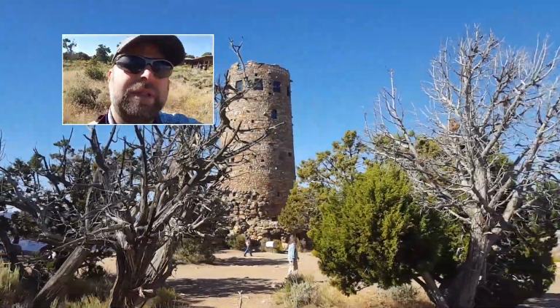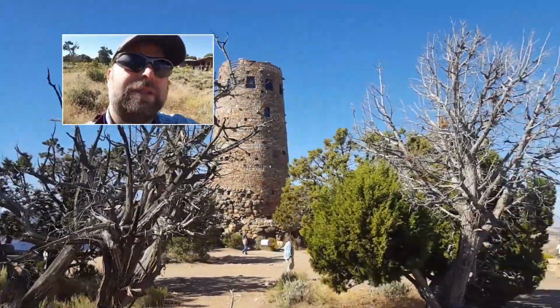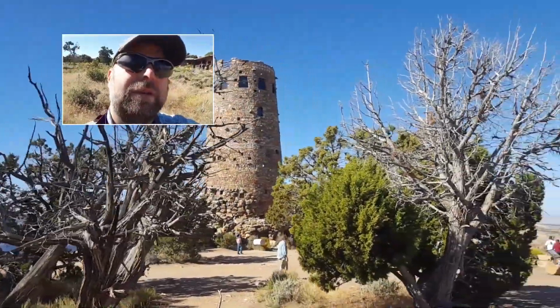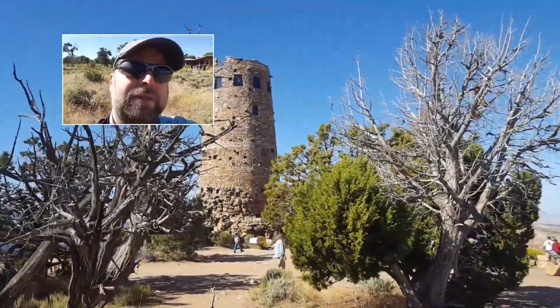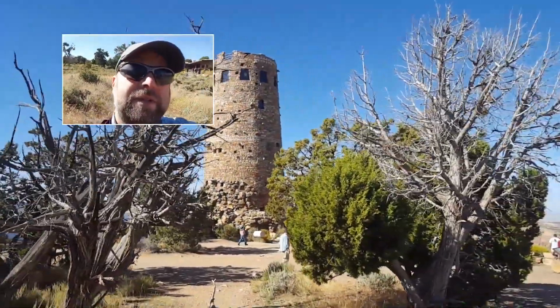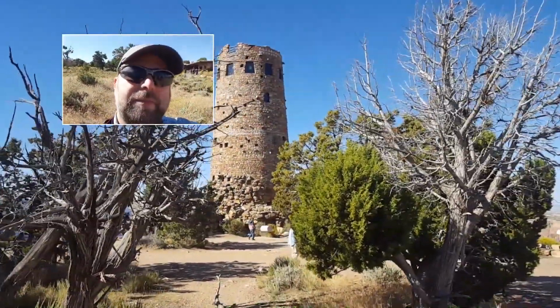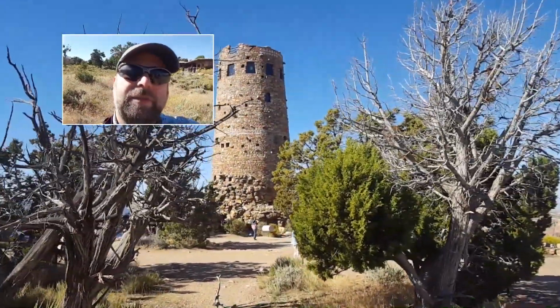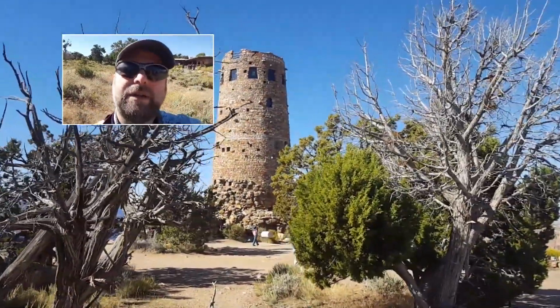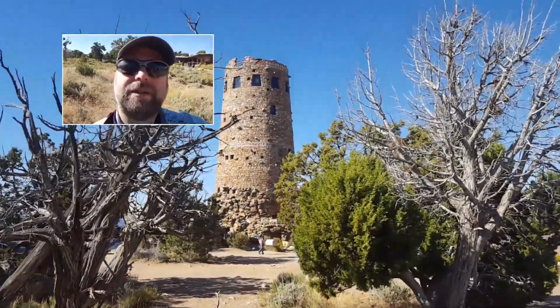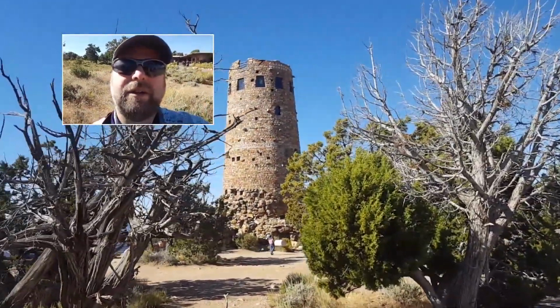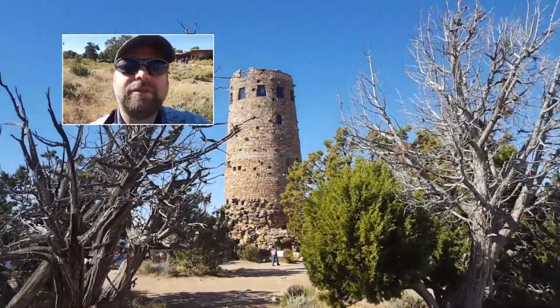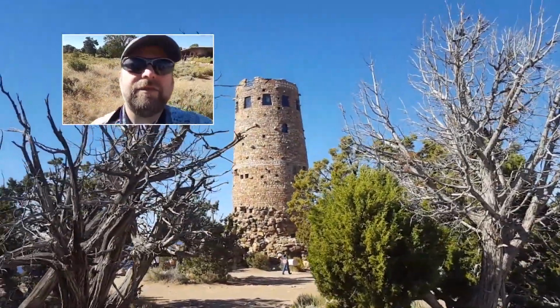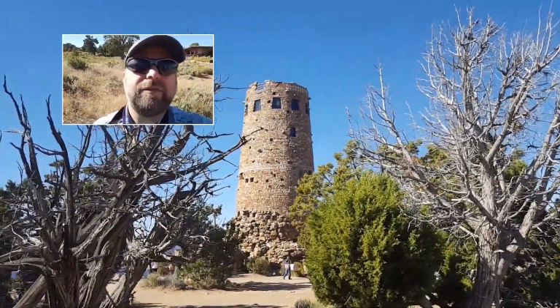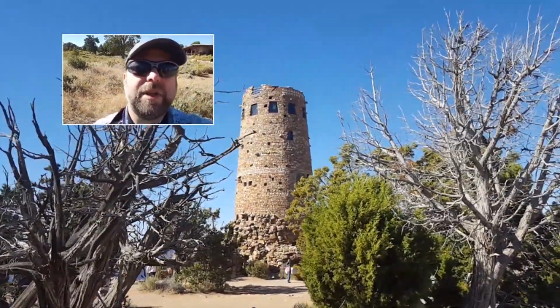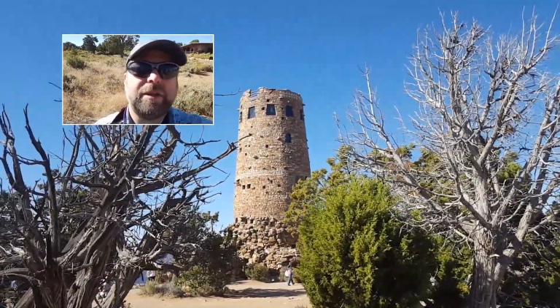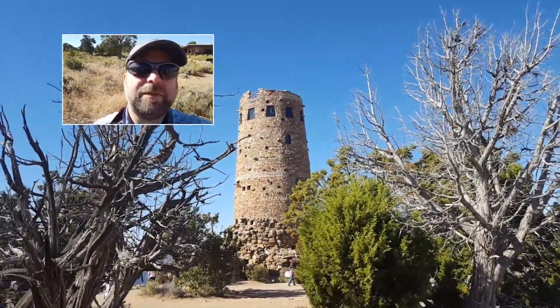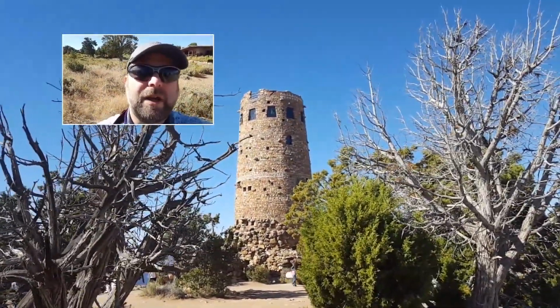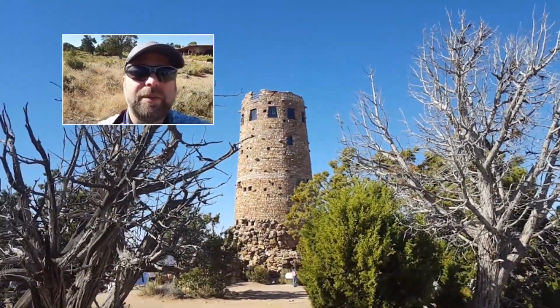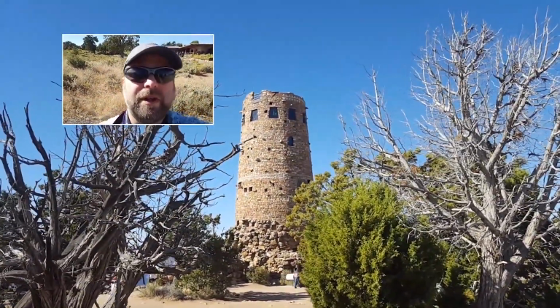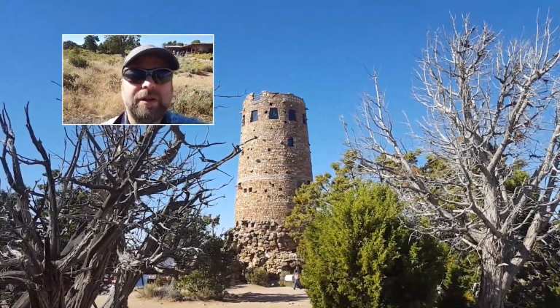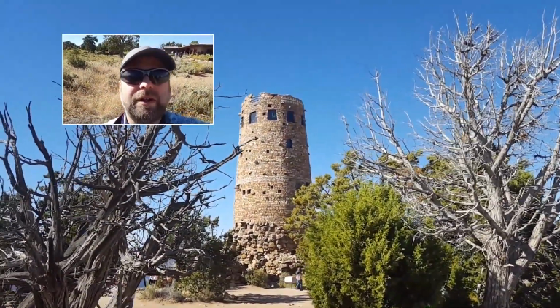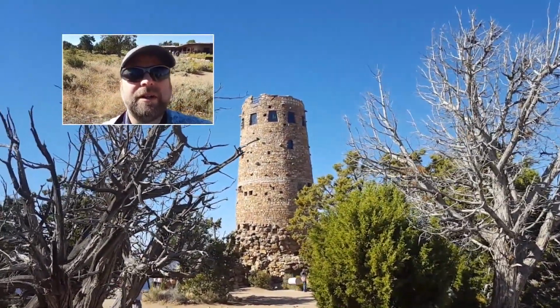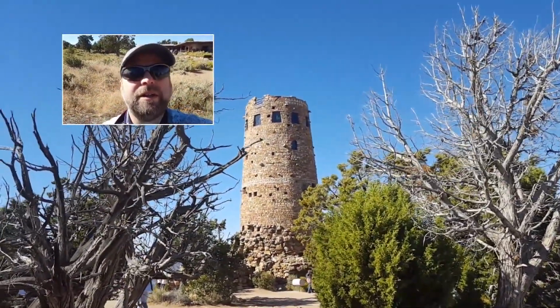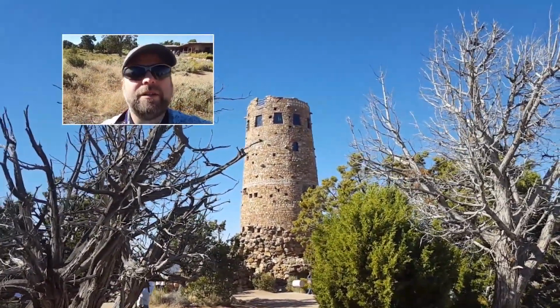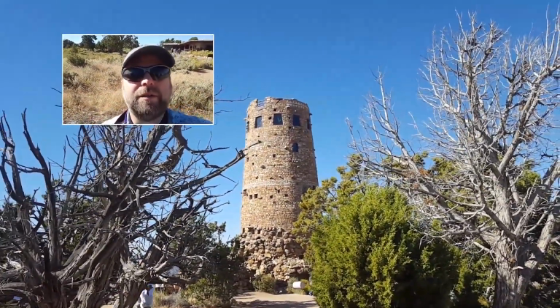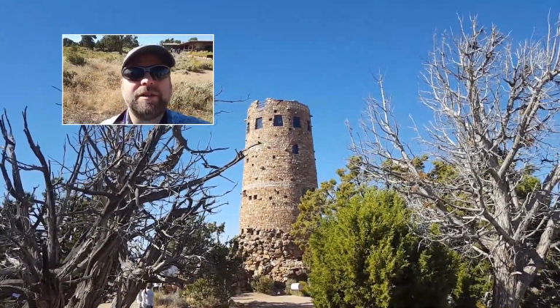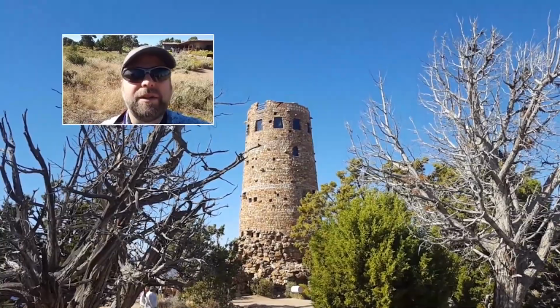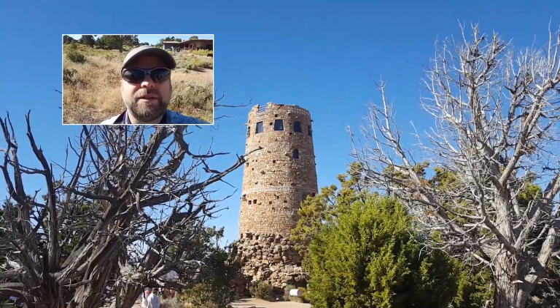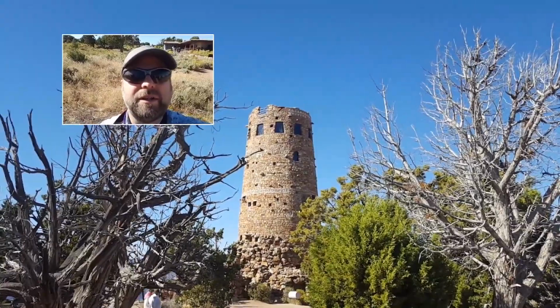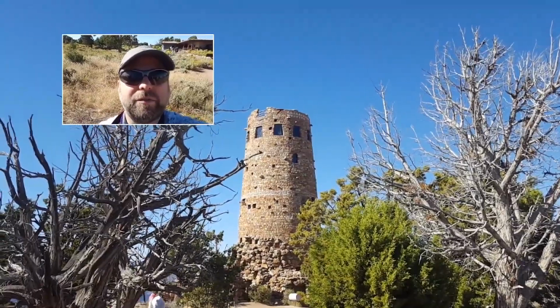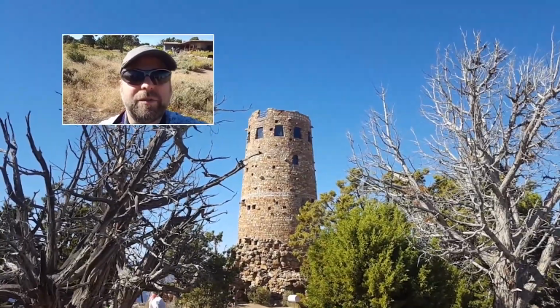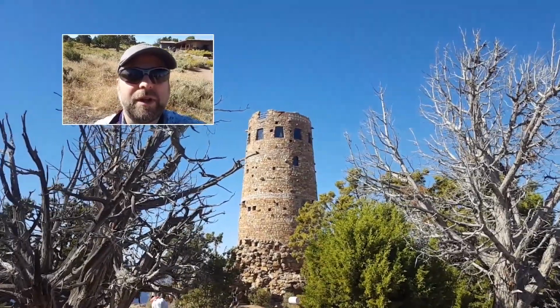Let's go to the top of the Watchtower. I've never been up there before, so I want to see what it looks like from the top.